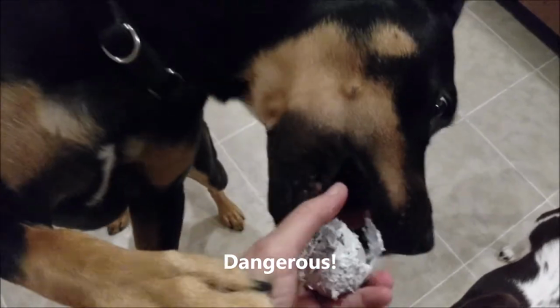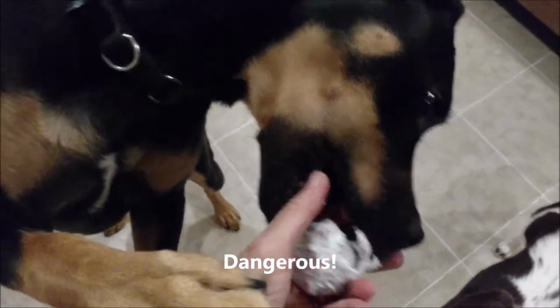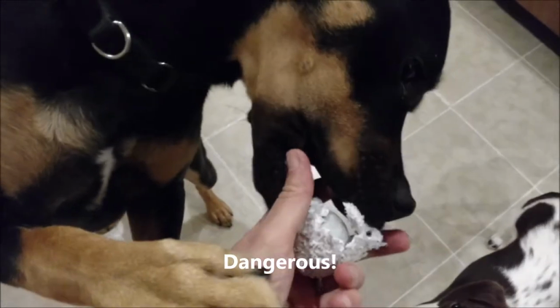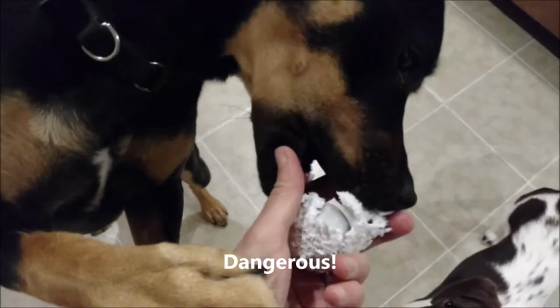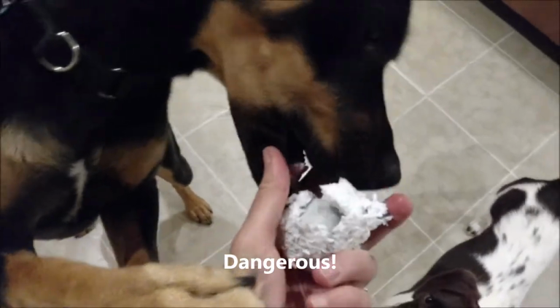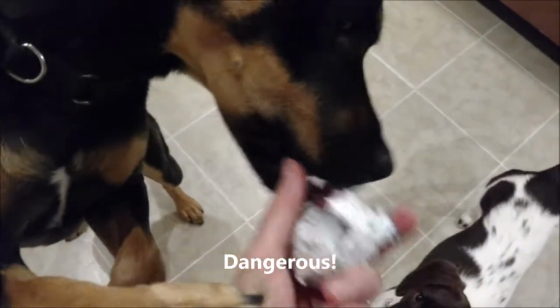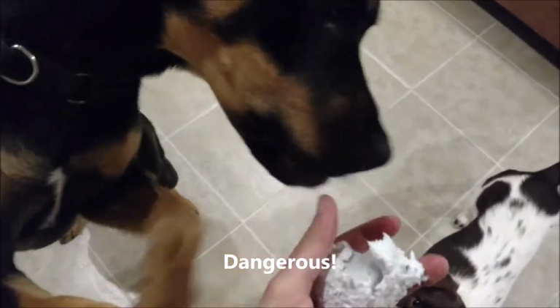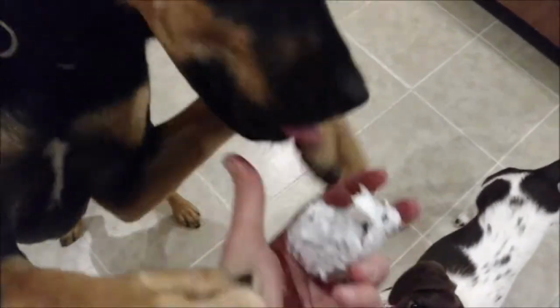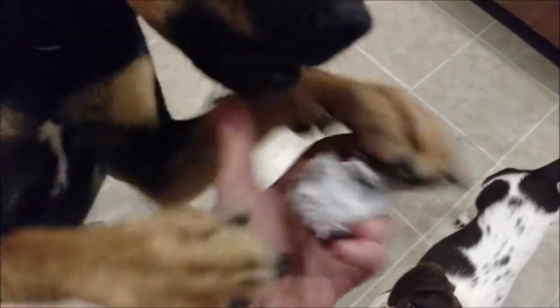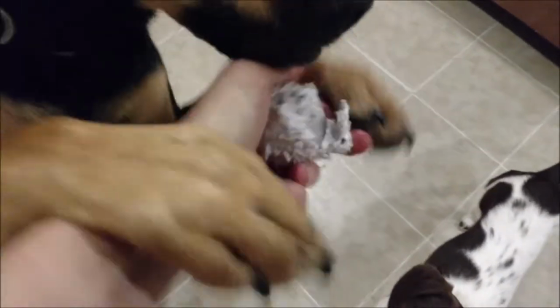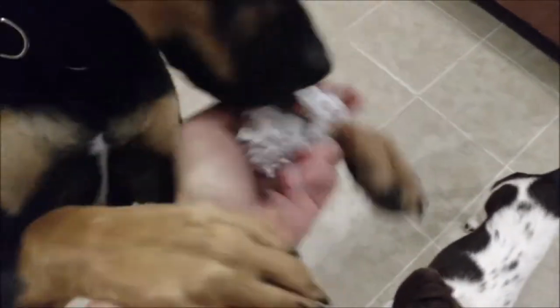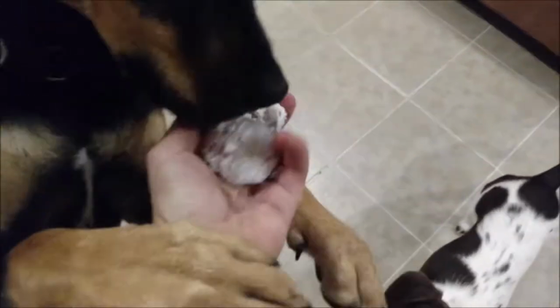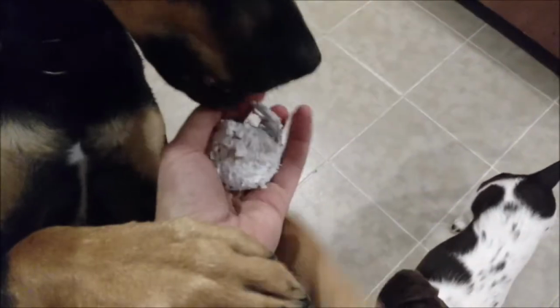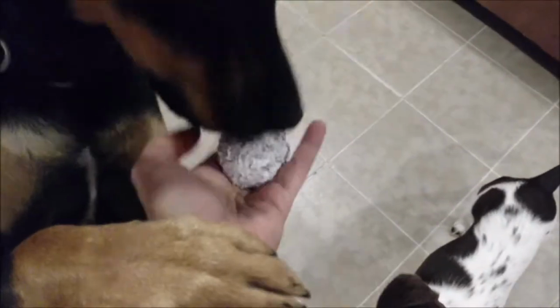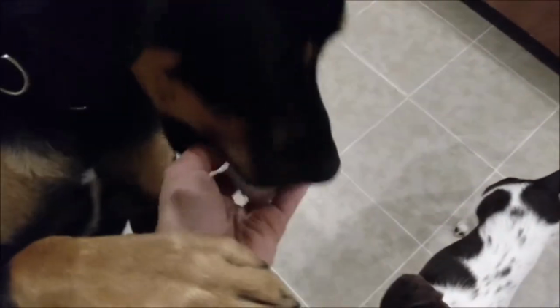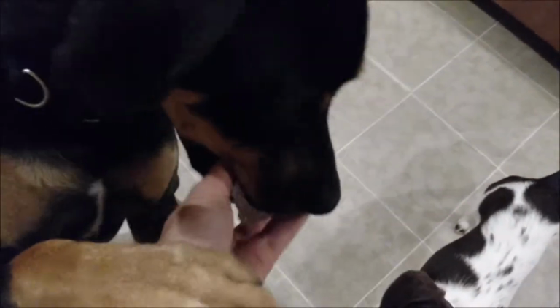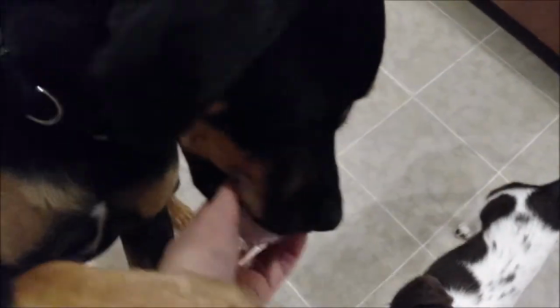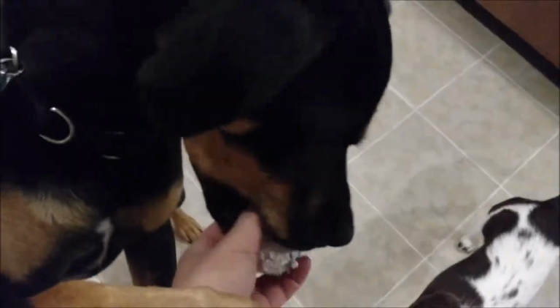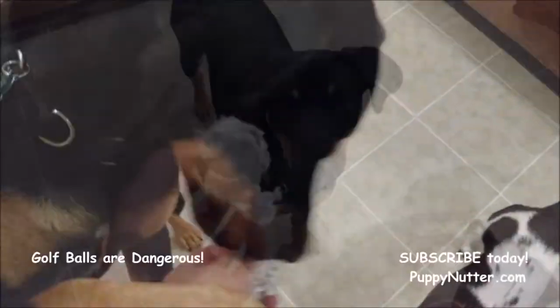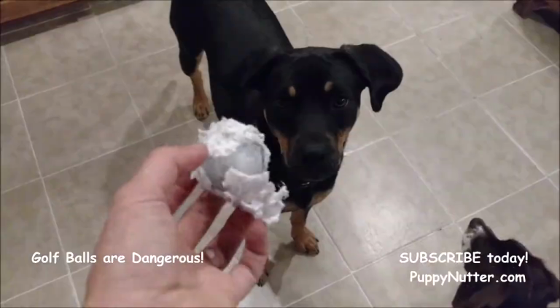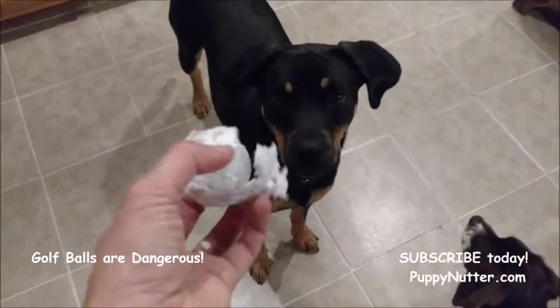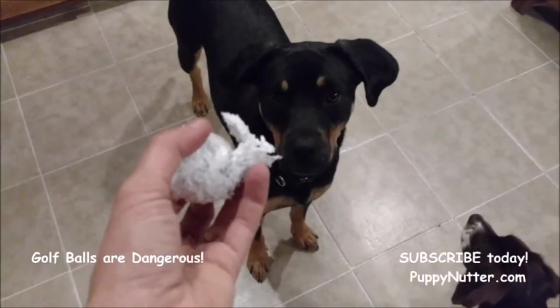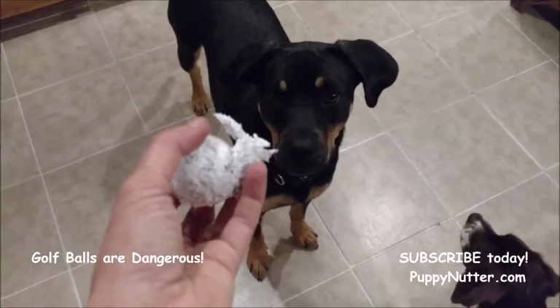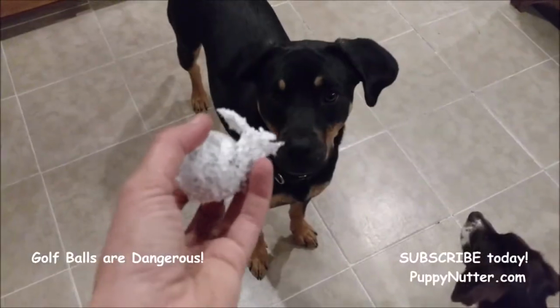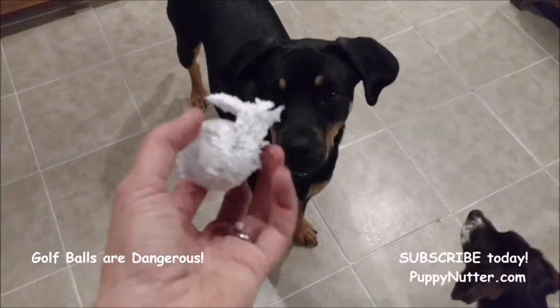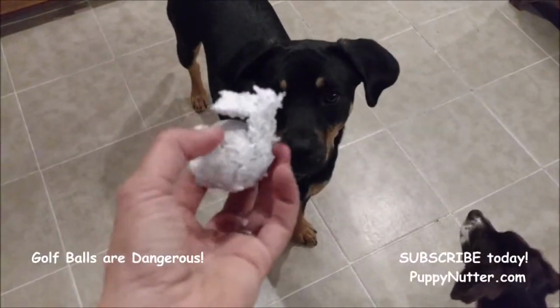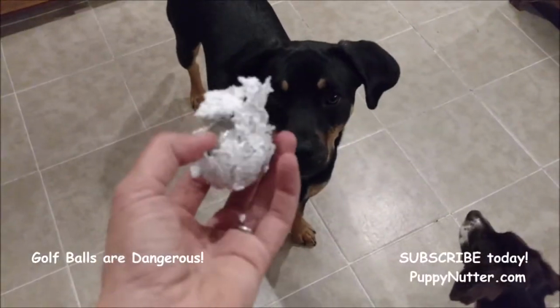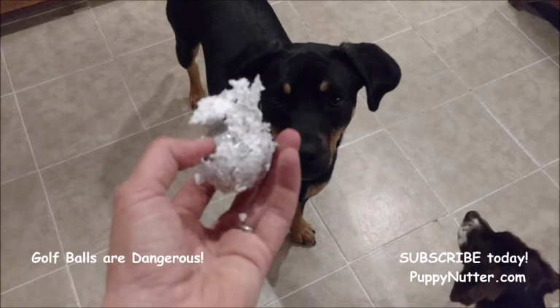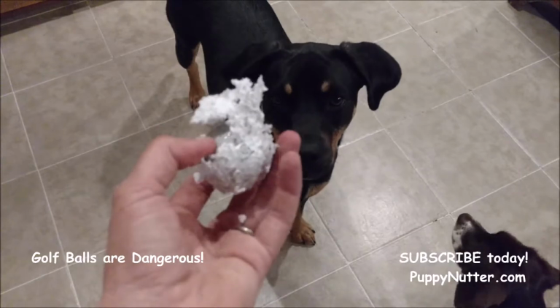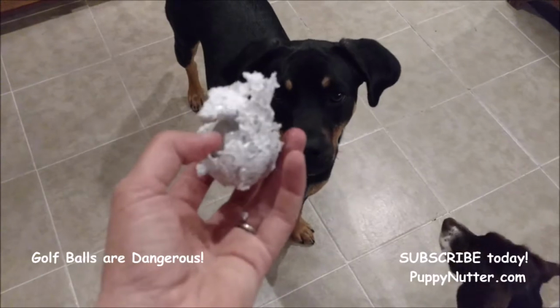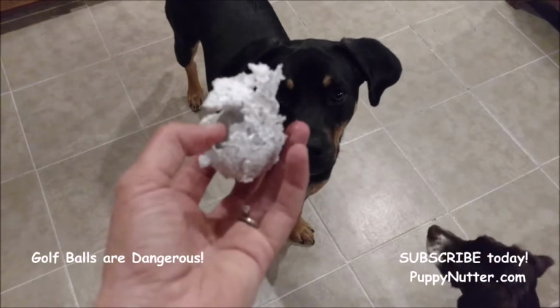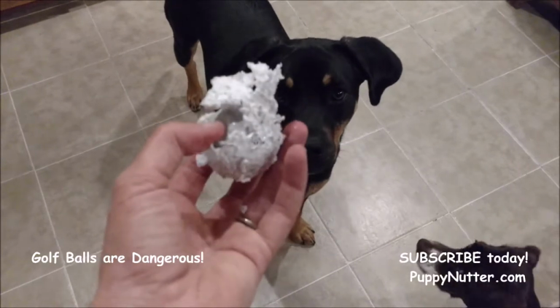So he wants it but we're going to take it away from him. Definitely not a dog toy.